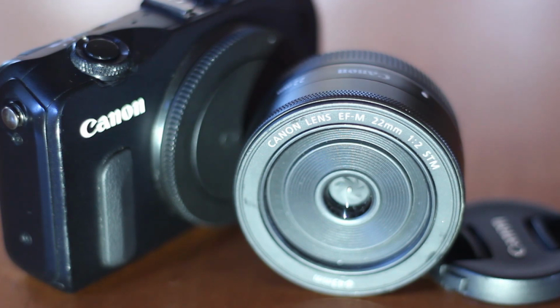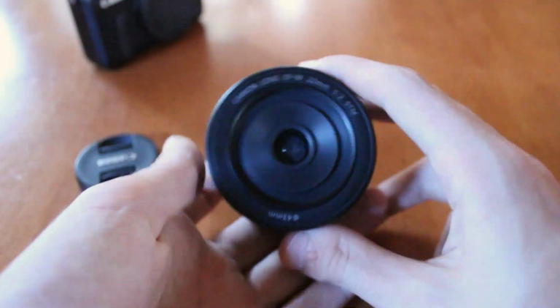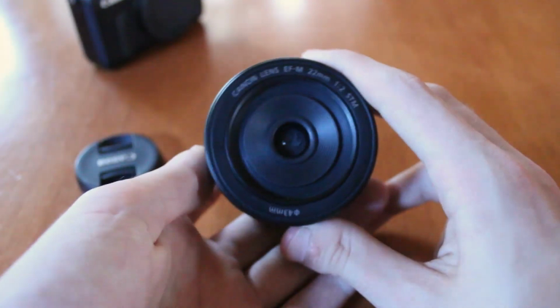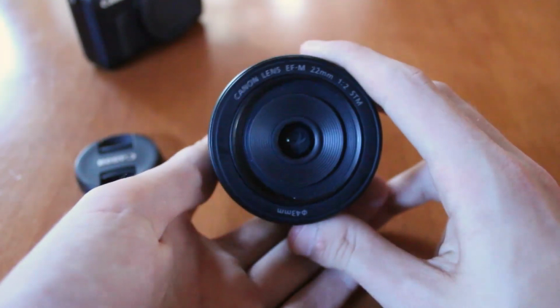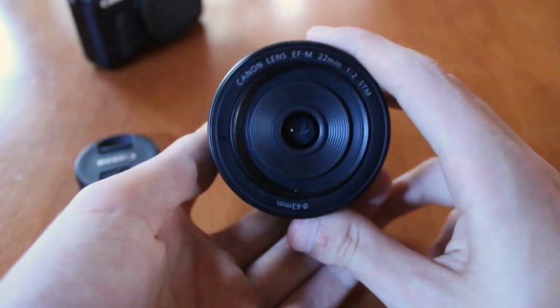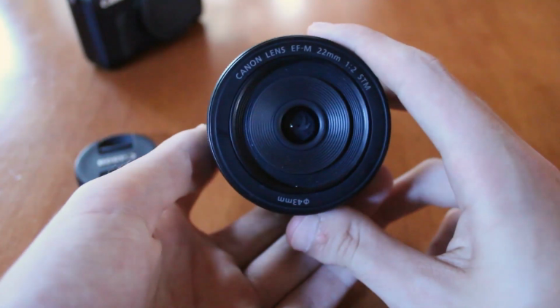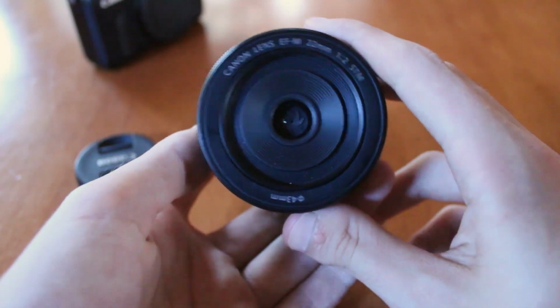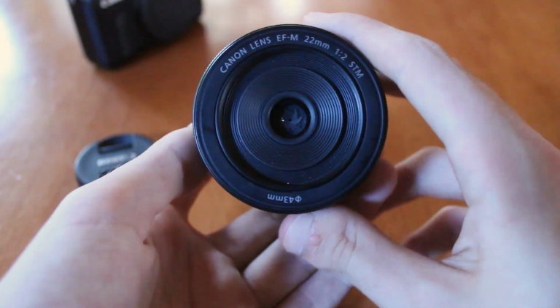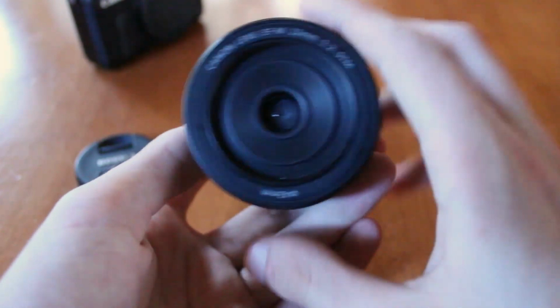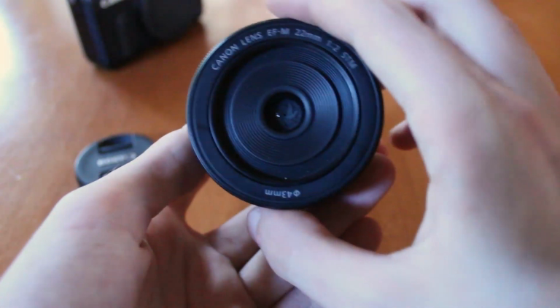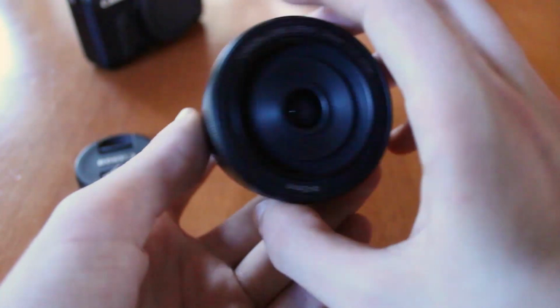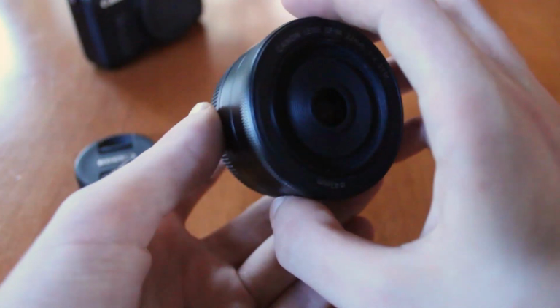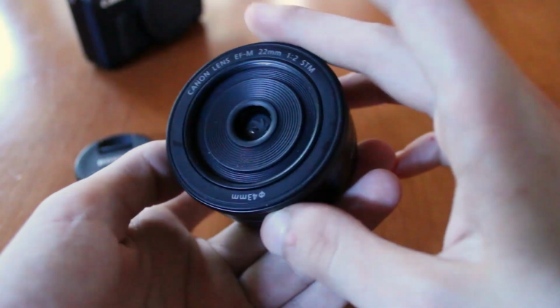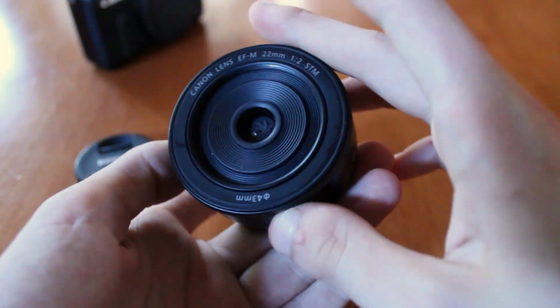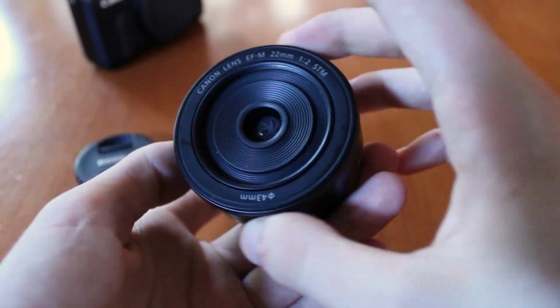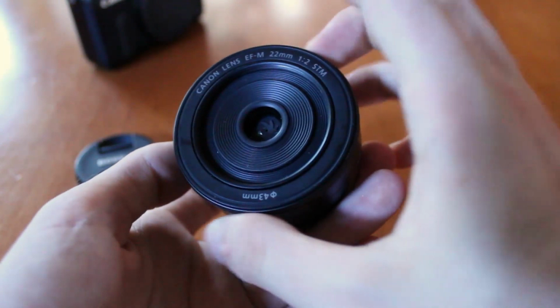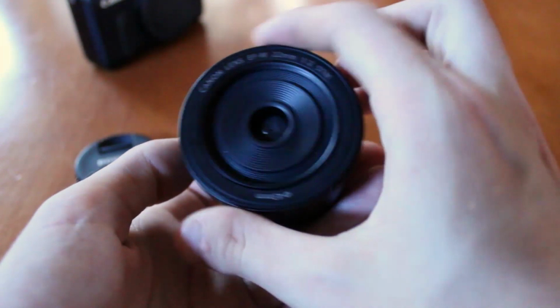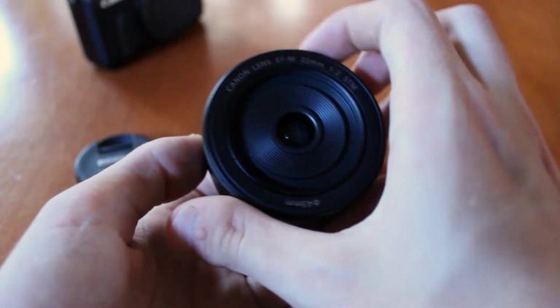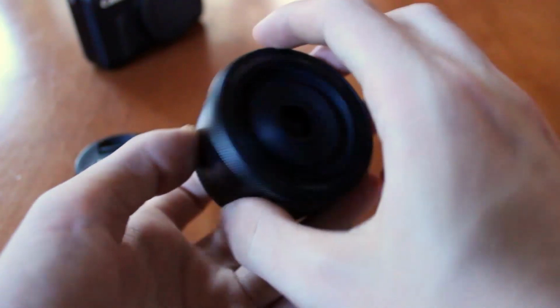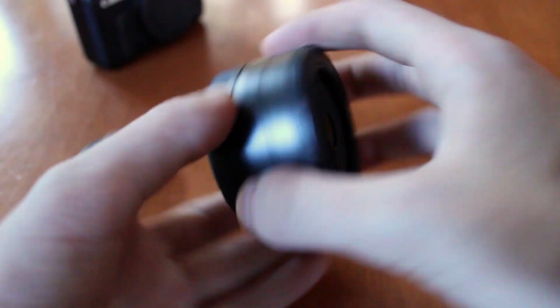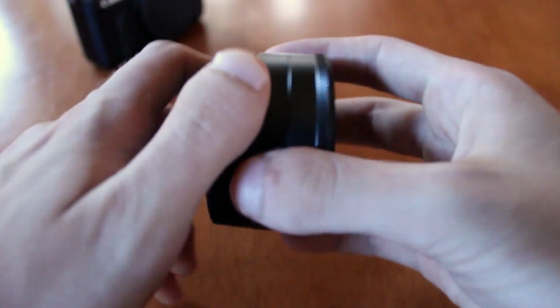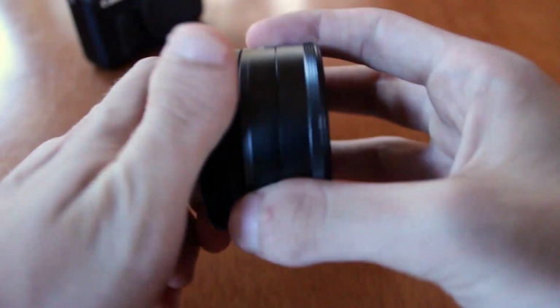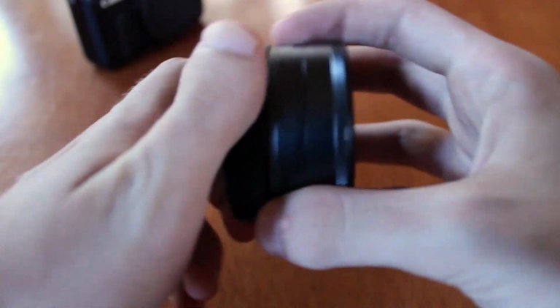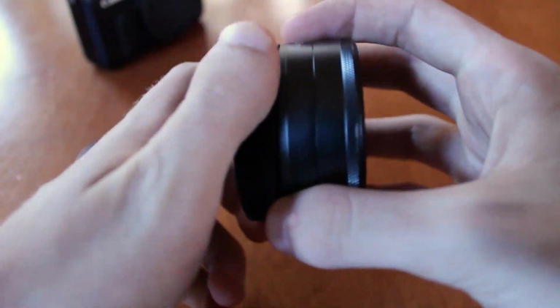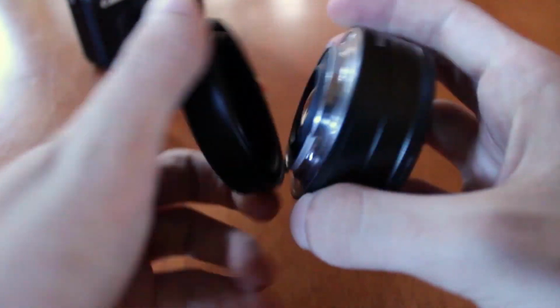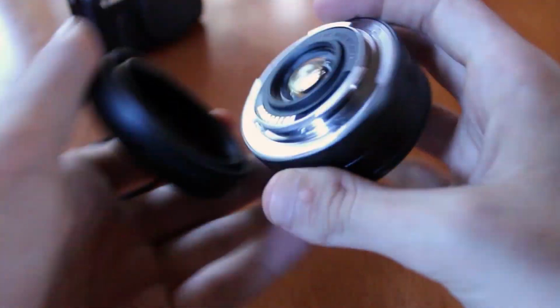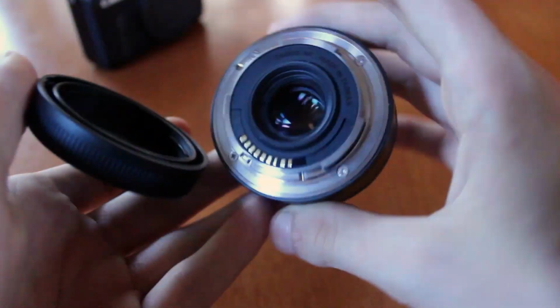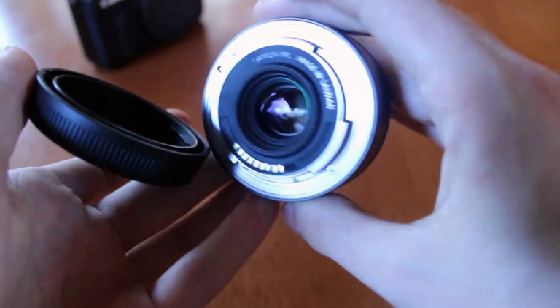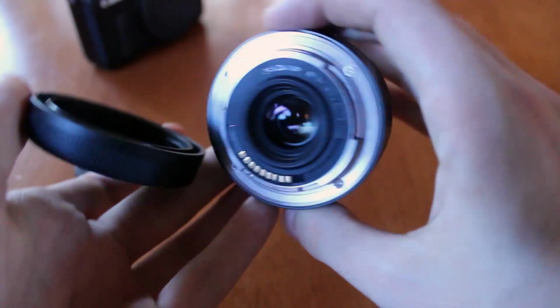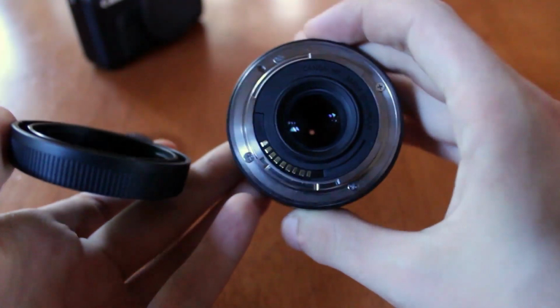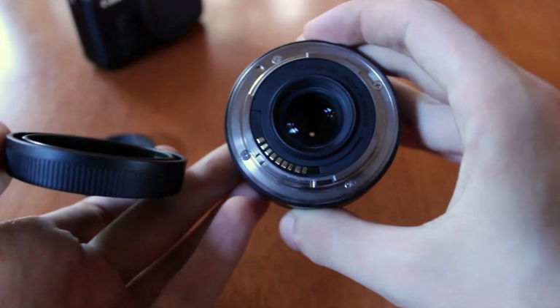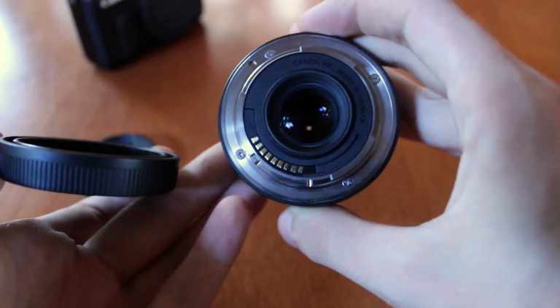I do quite like this lens's build quality. Although it has a lot of plastic on the front, it actually has a lot of metal too.